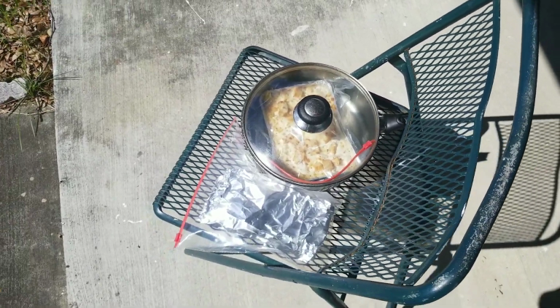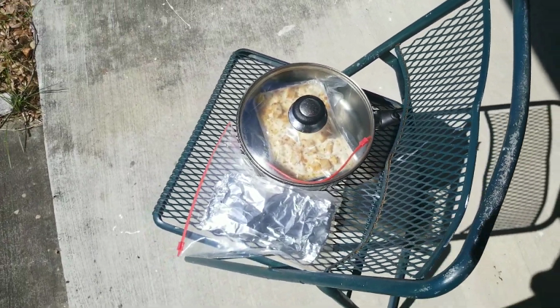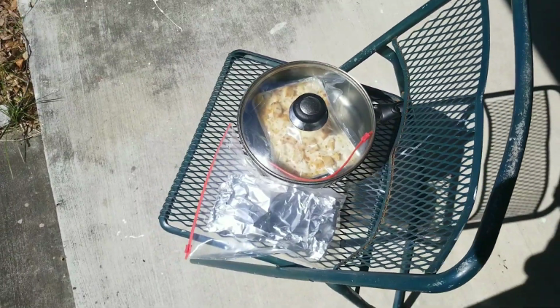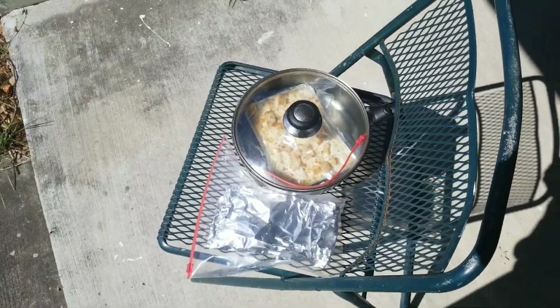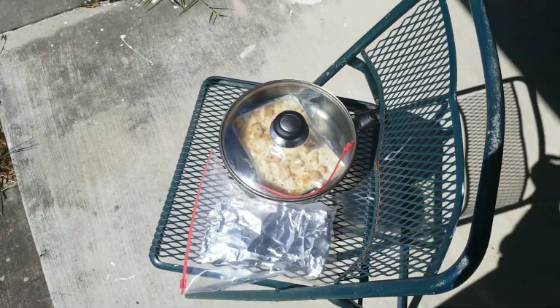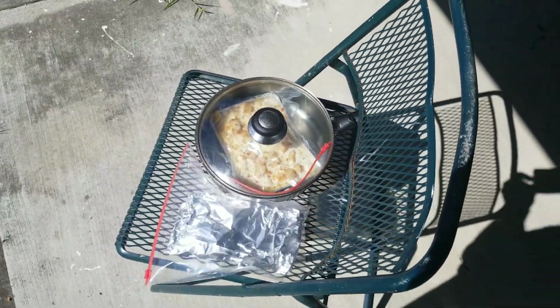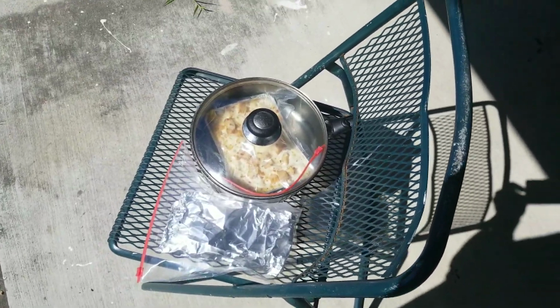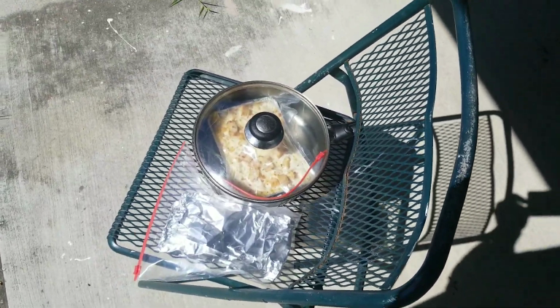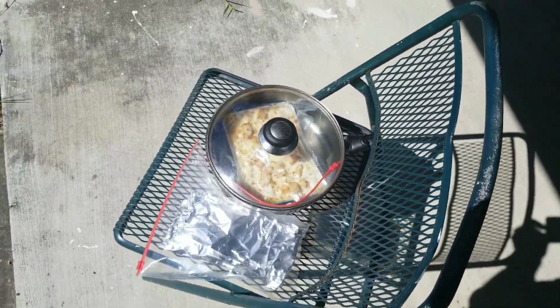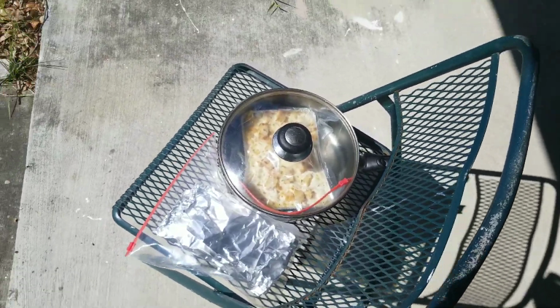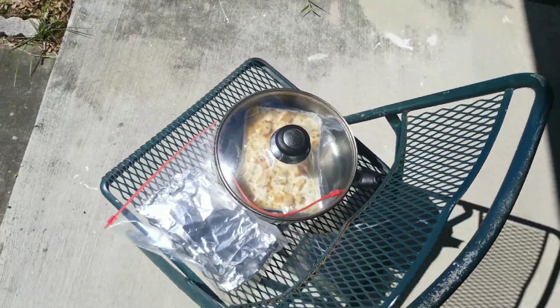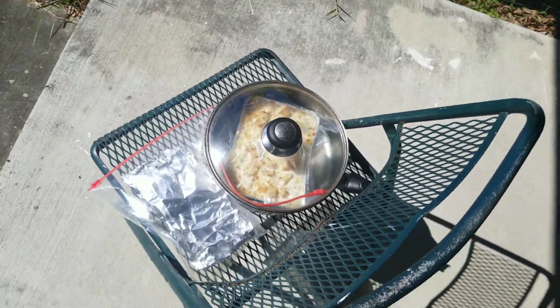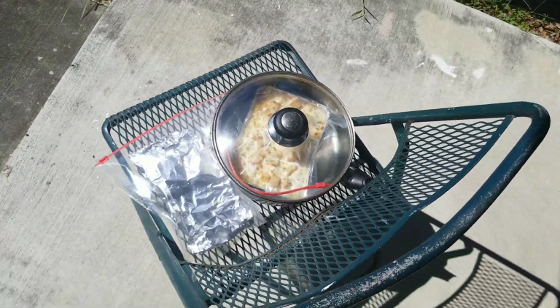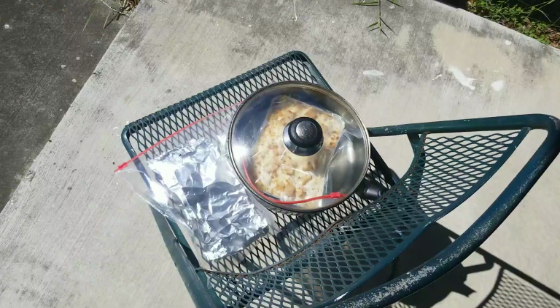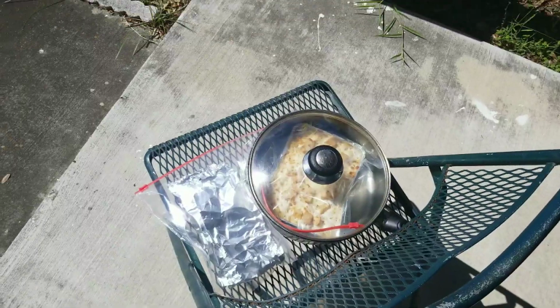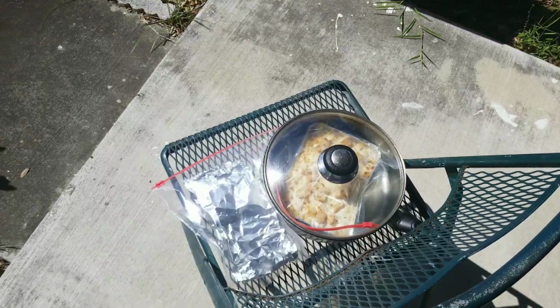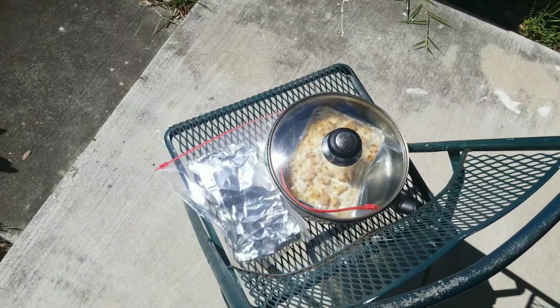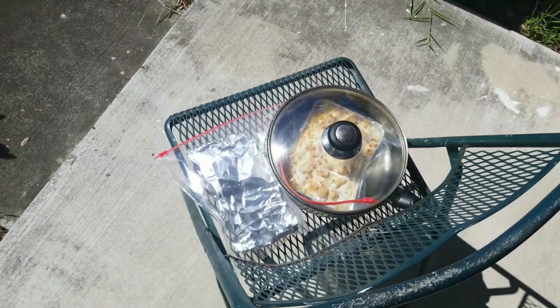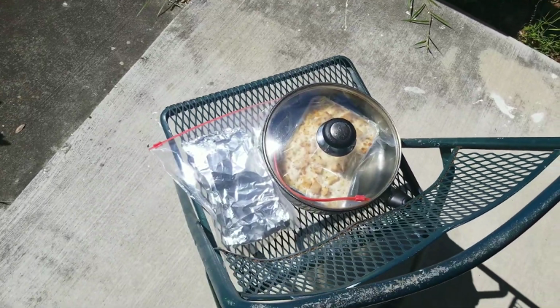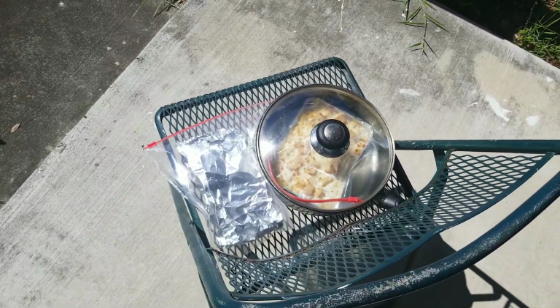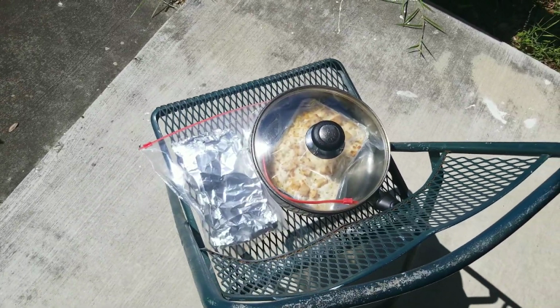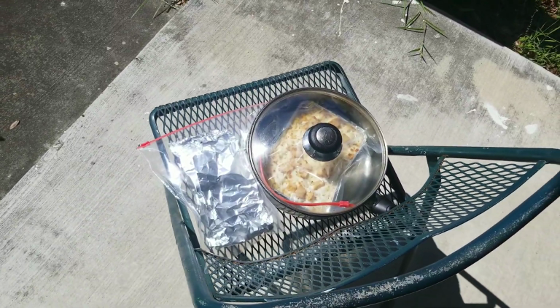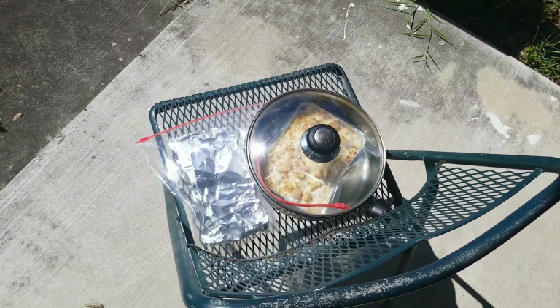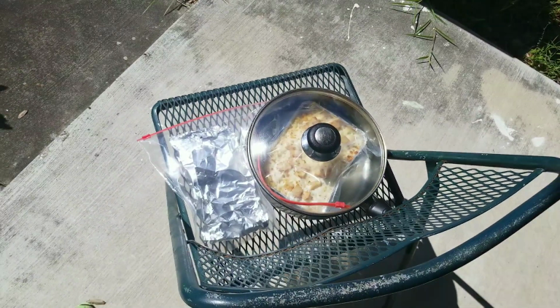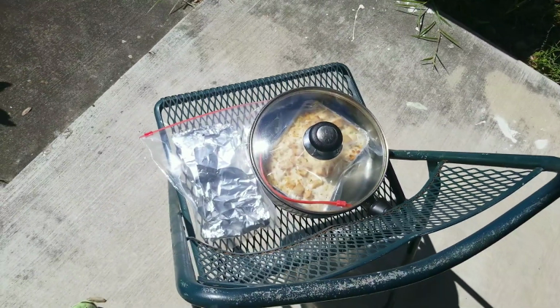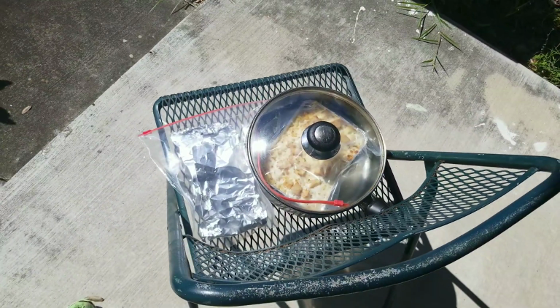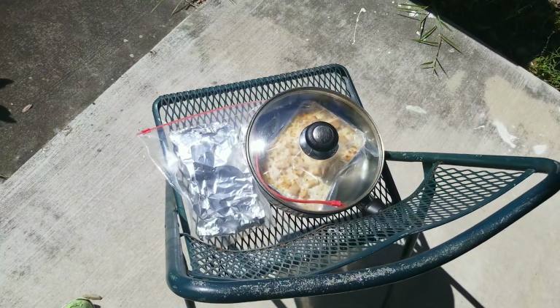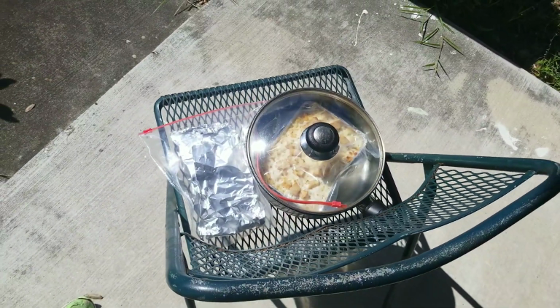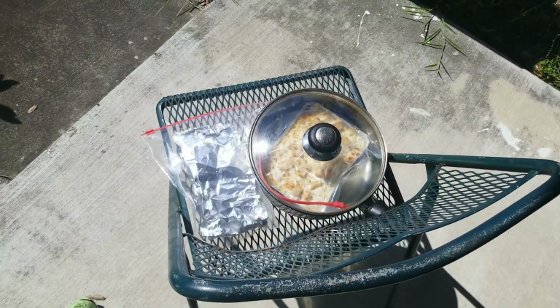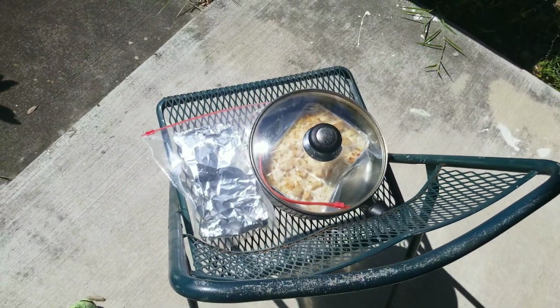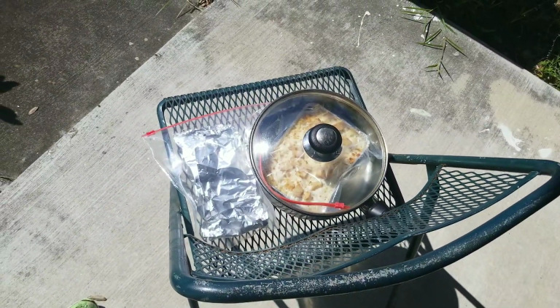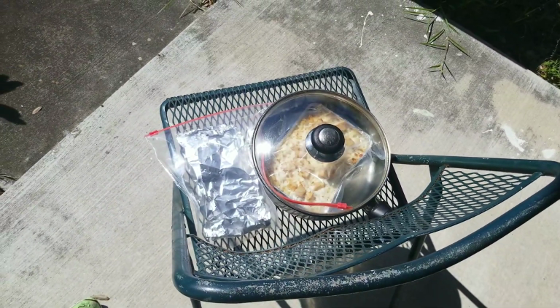That's one of the reasons why I love solar cooking. Alright, talk to you later.